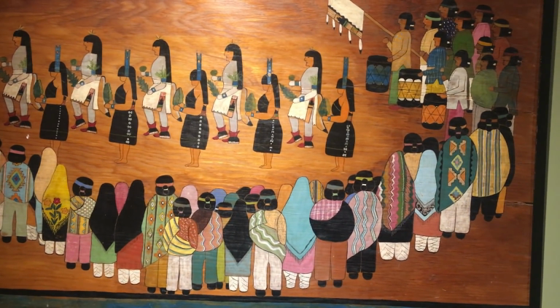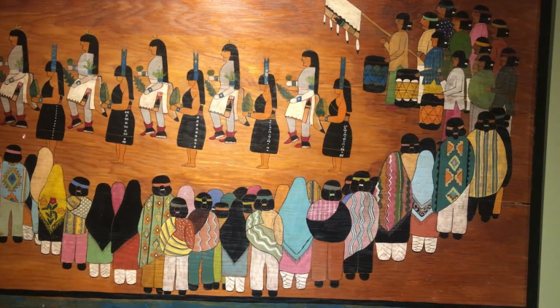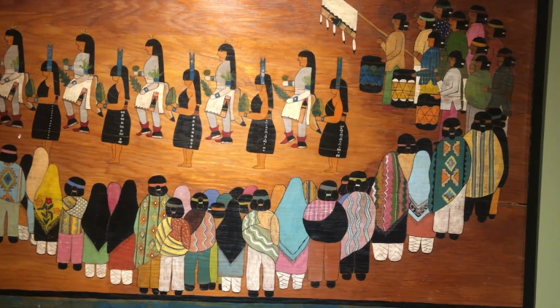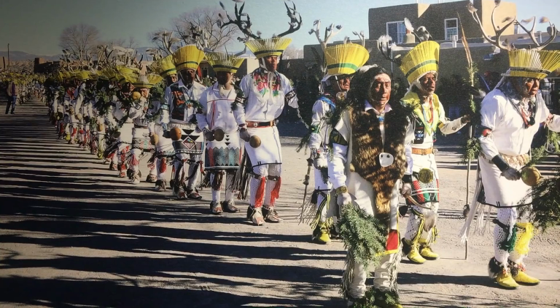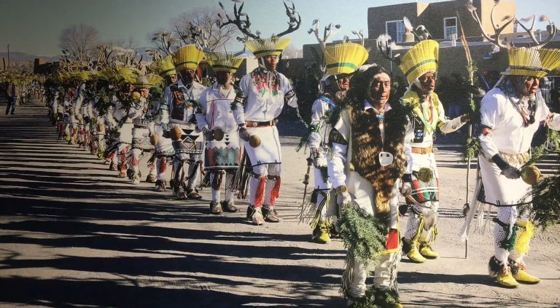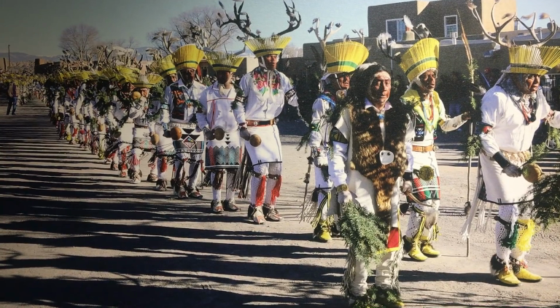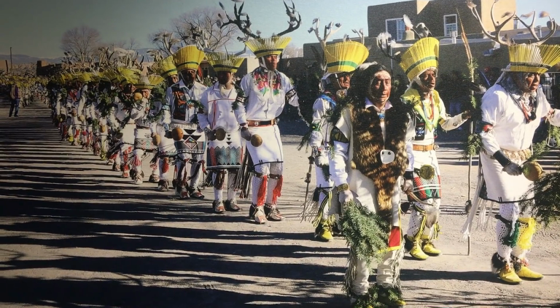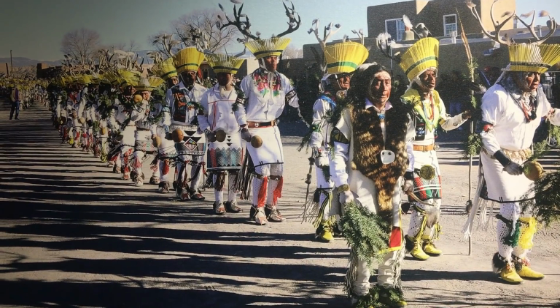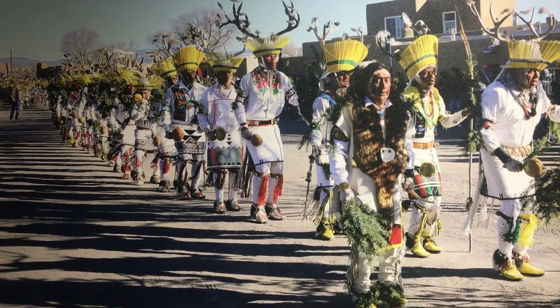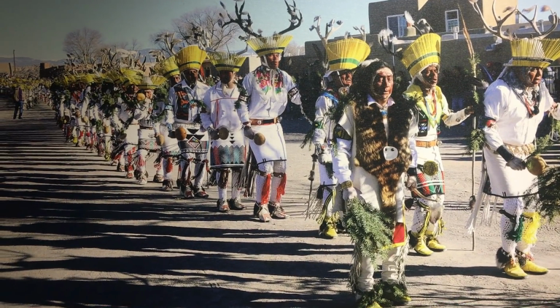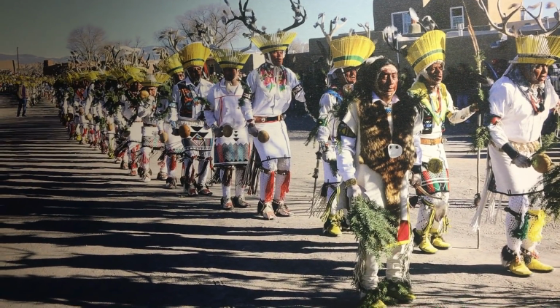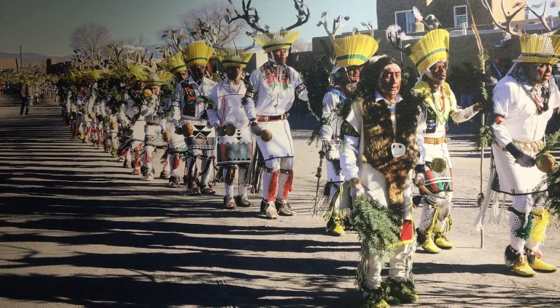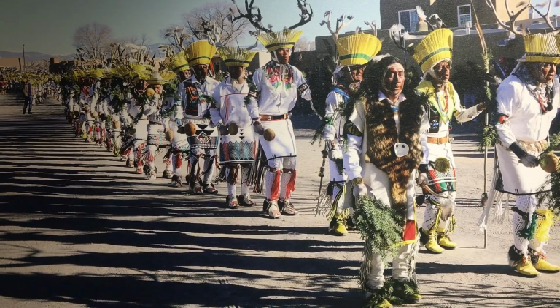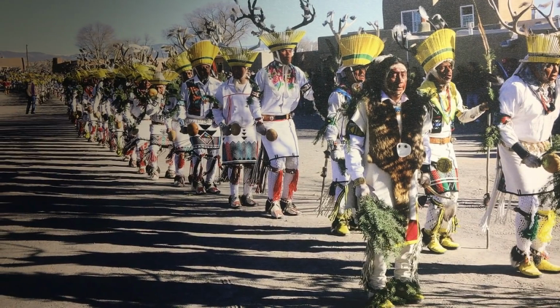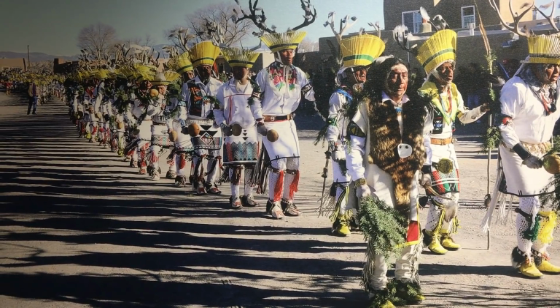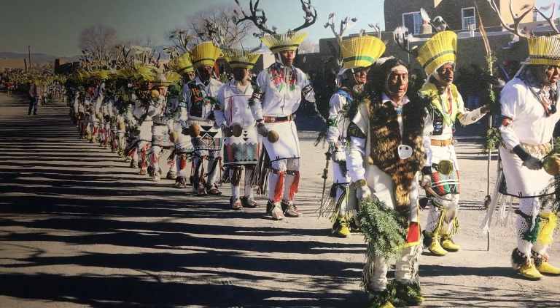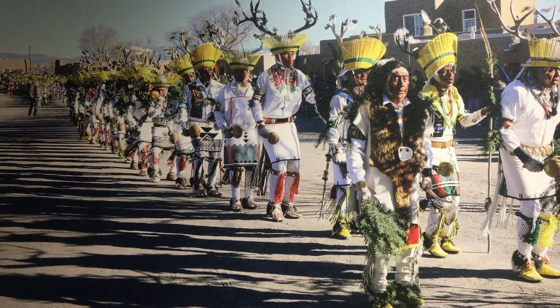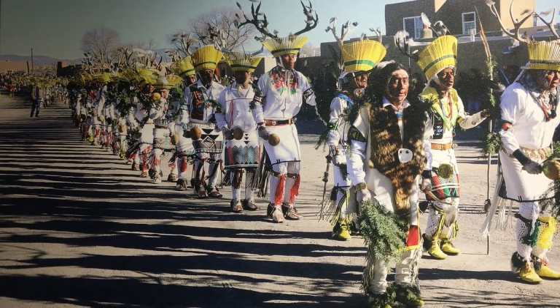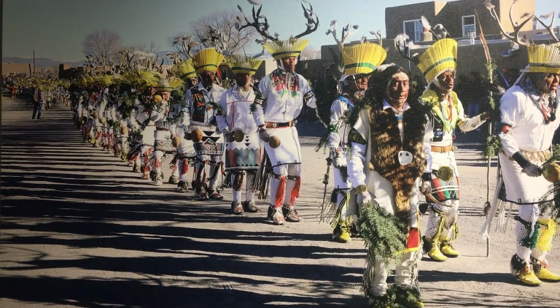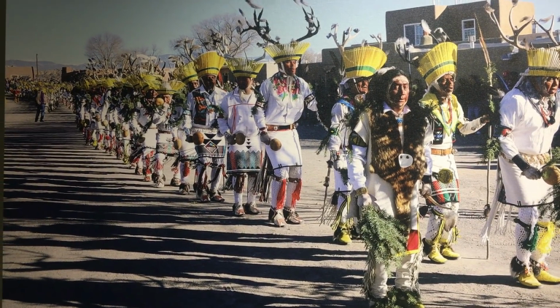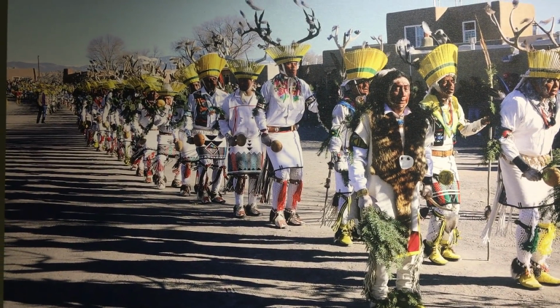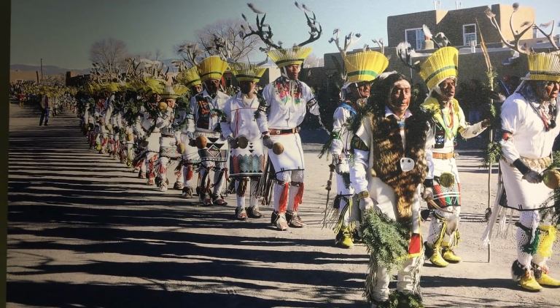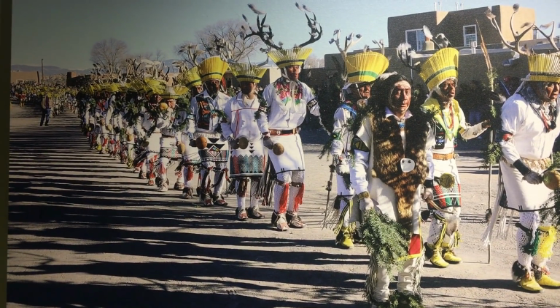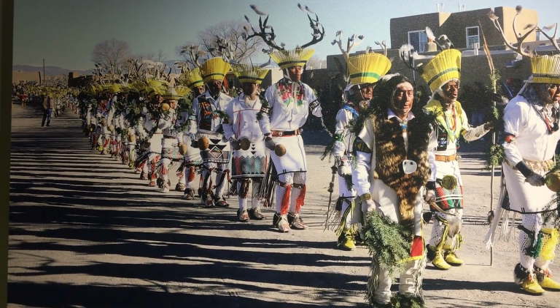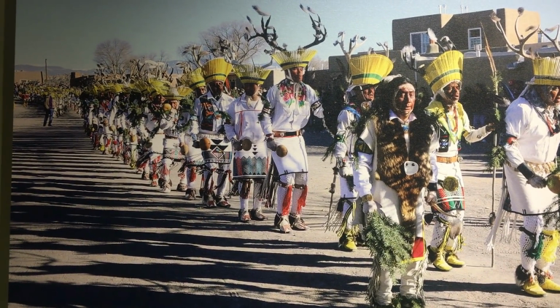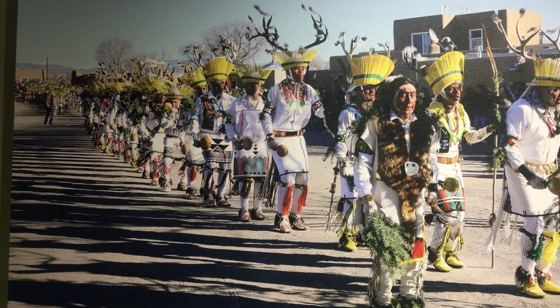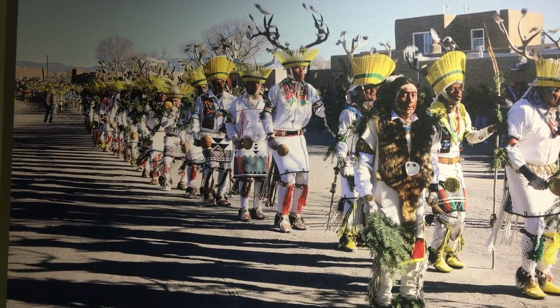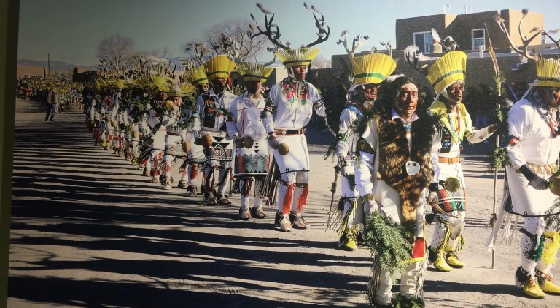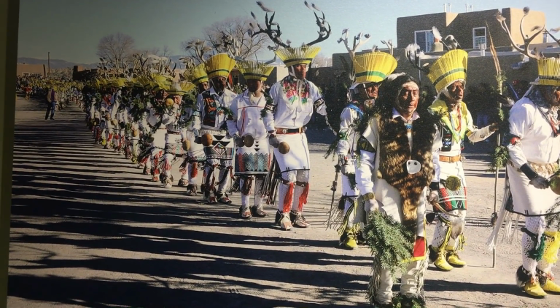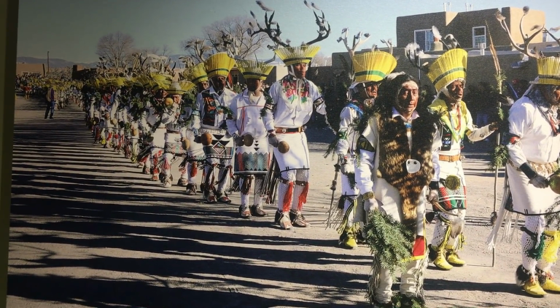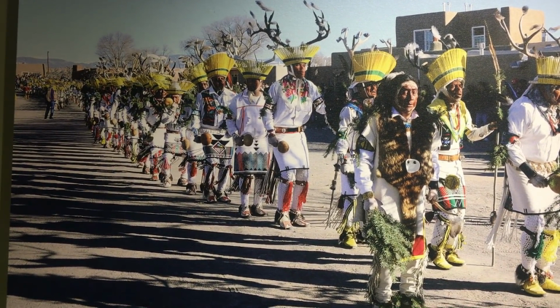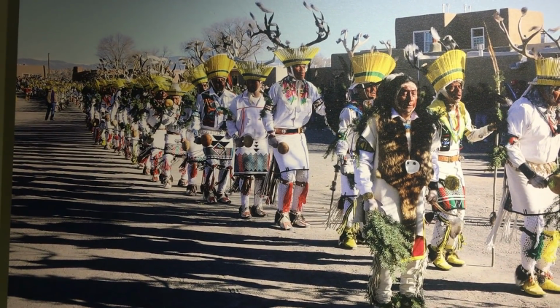This is the Pueblo Corn Dance, Eagle Dance, and Deer Dance.